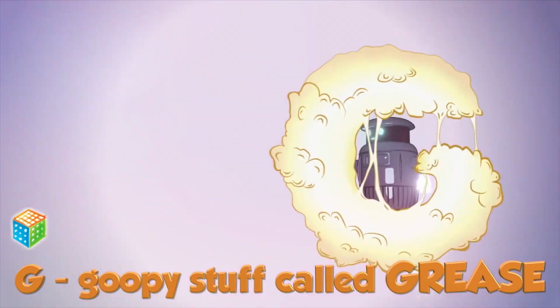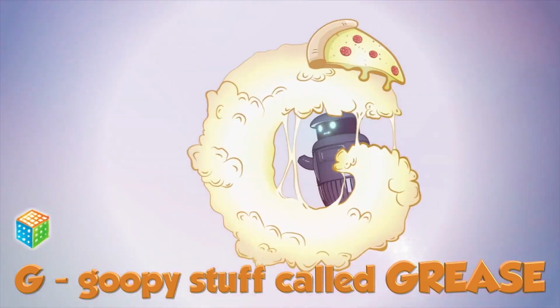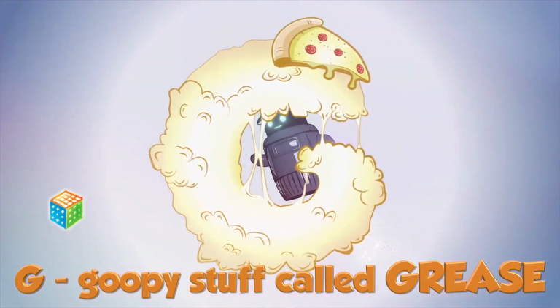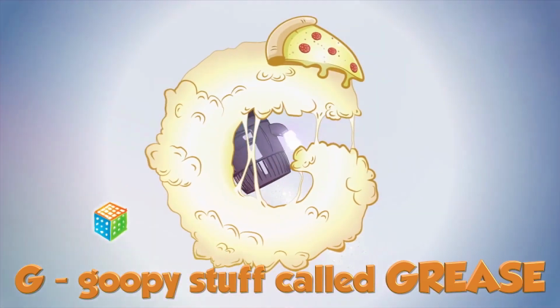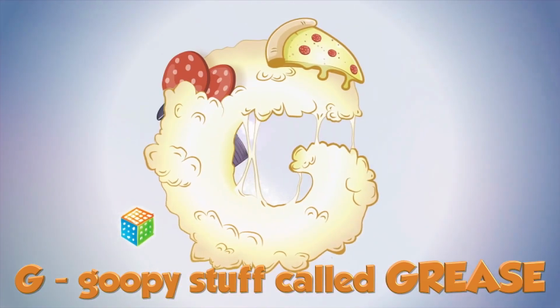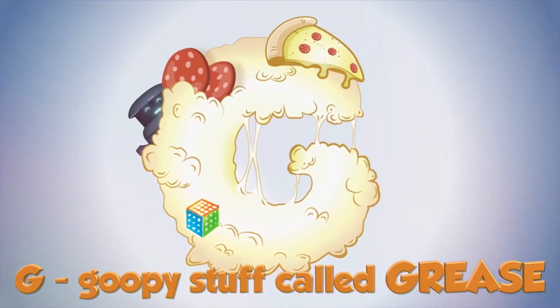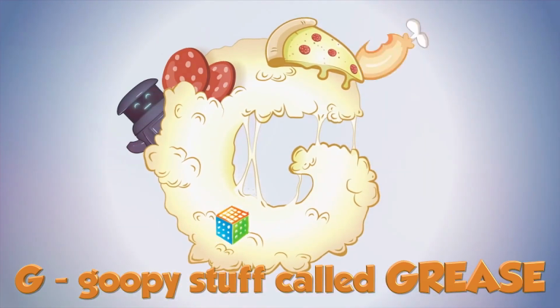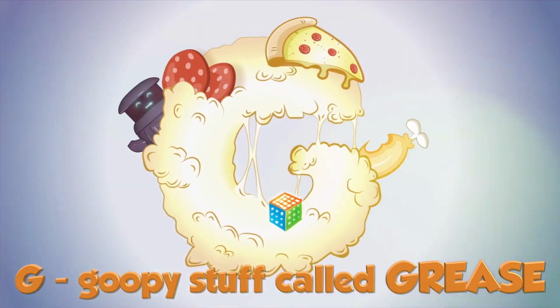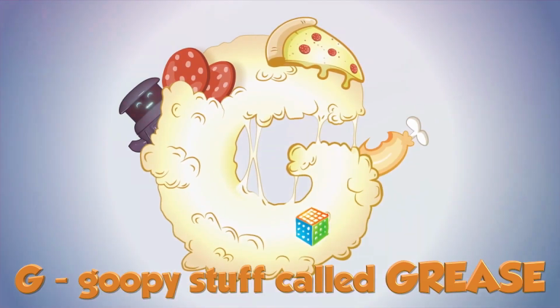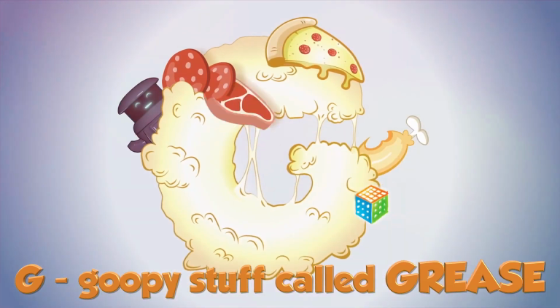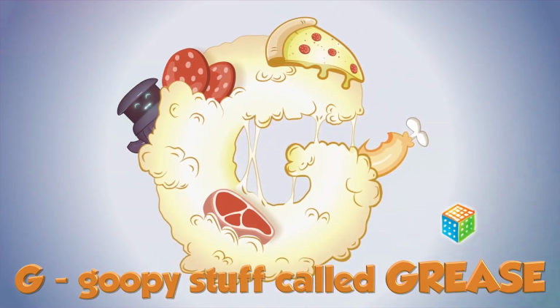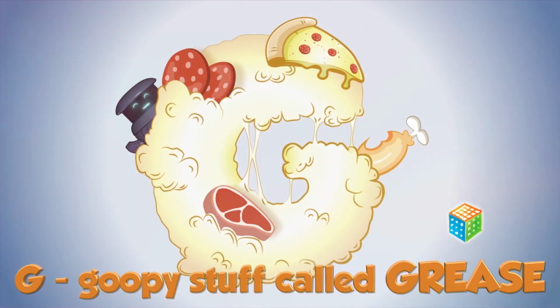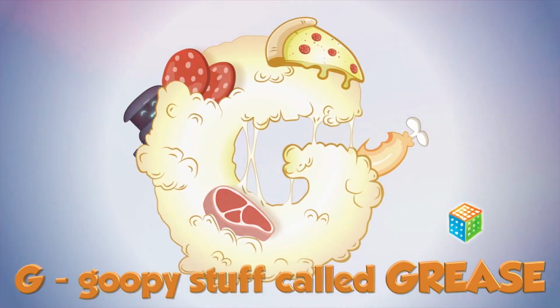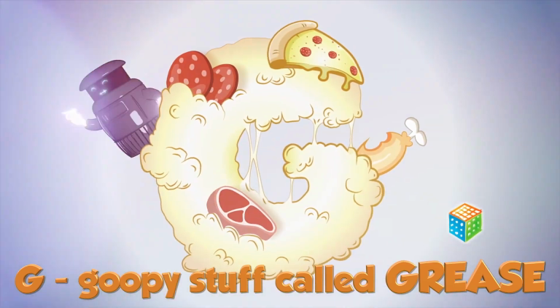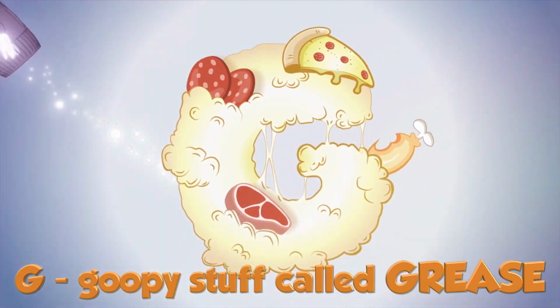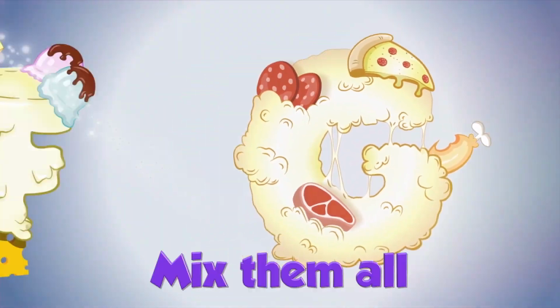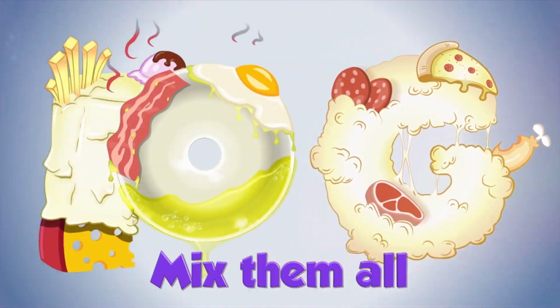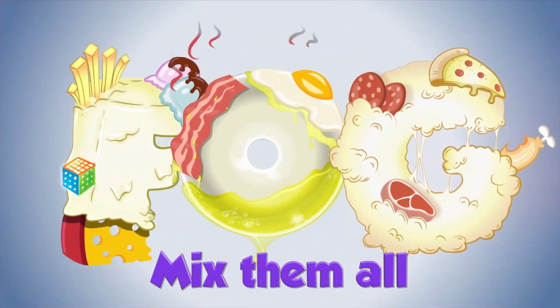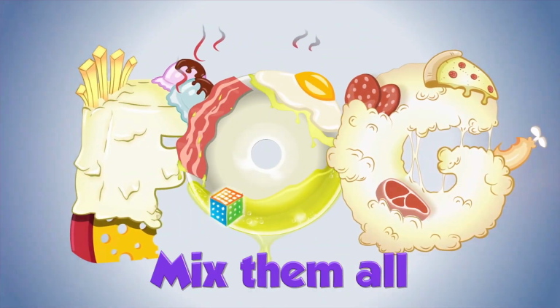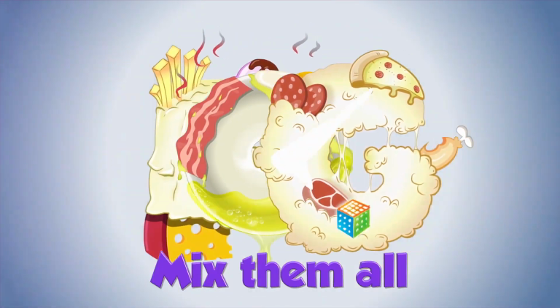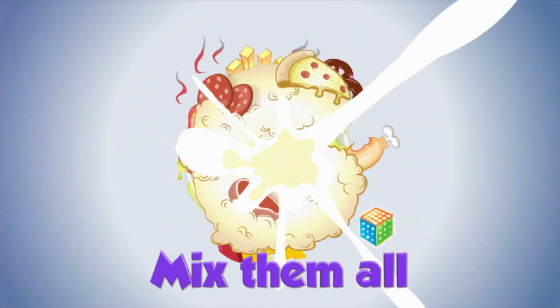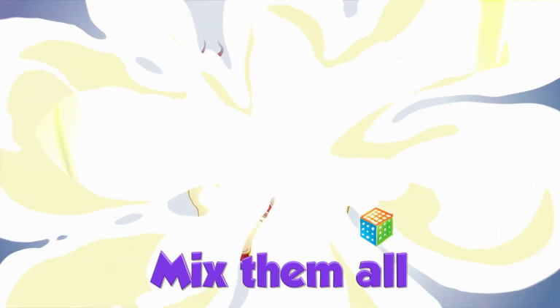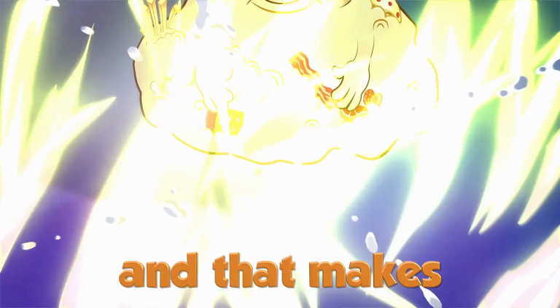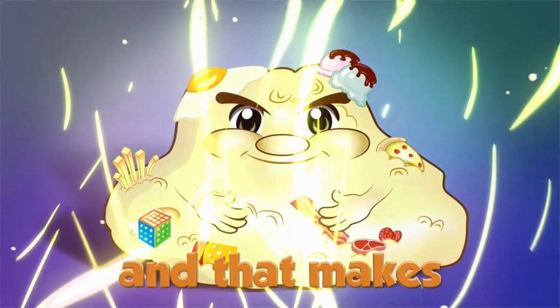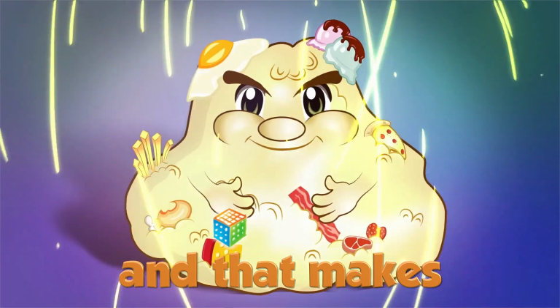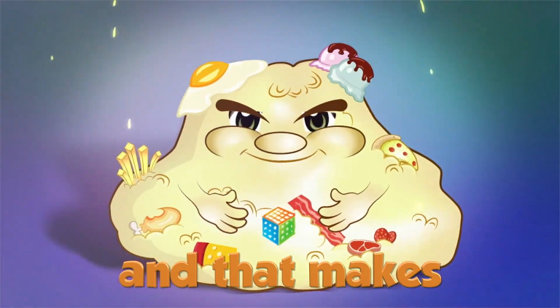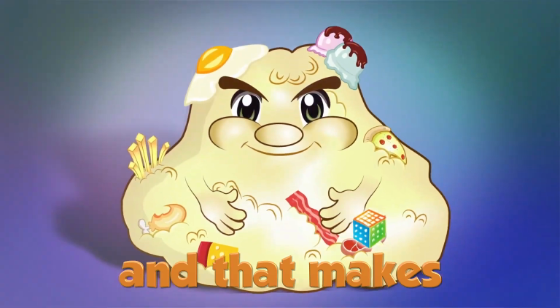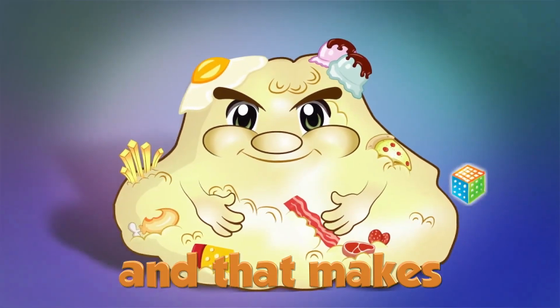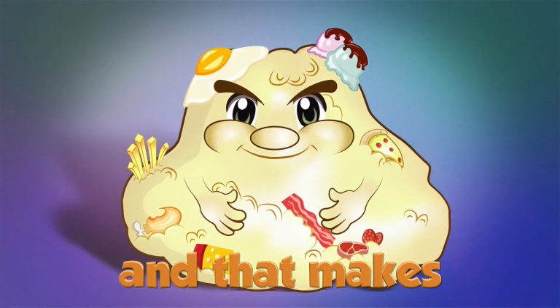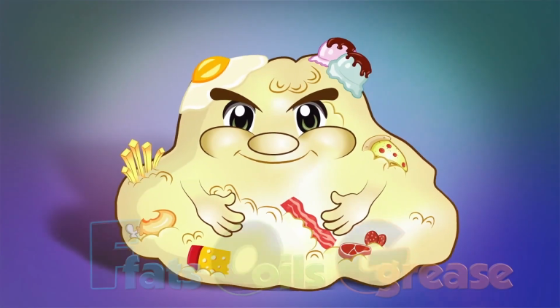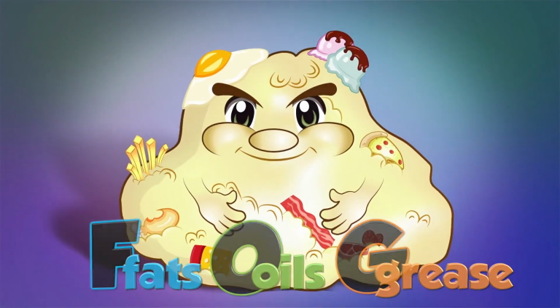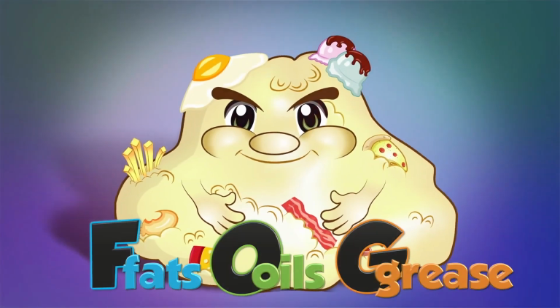Chee, goopy stuff, hold, grease. Mix them all, and that makes fog.